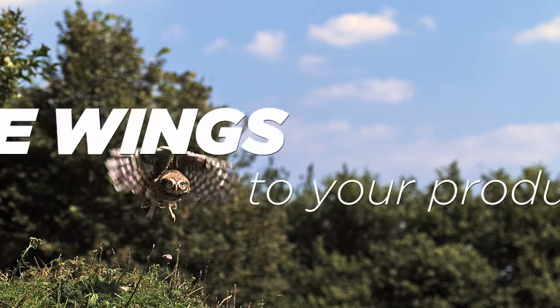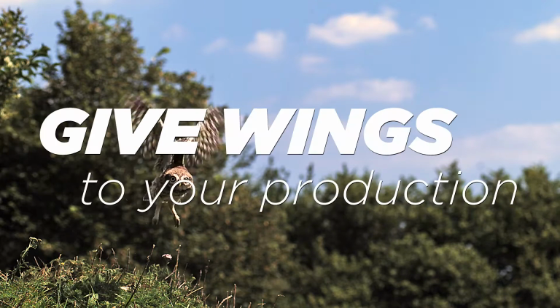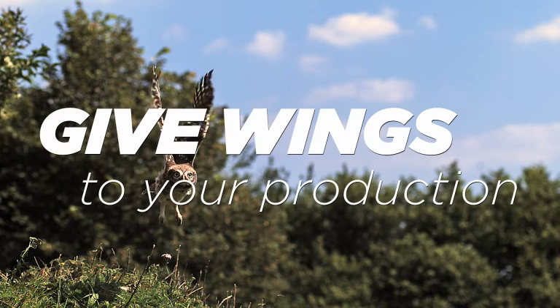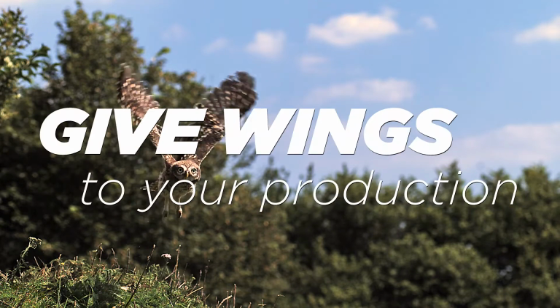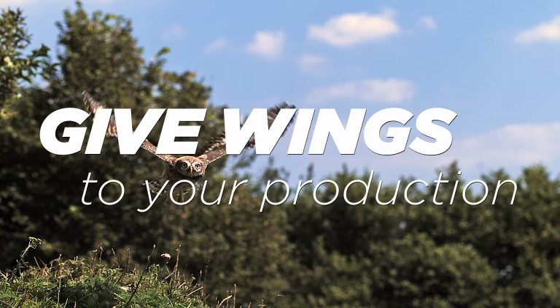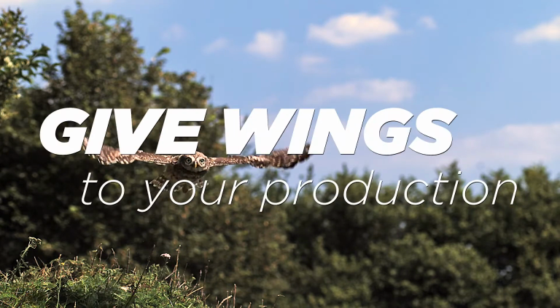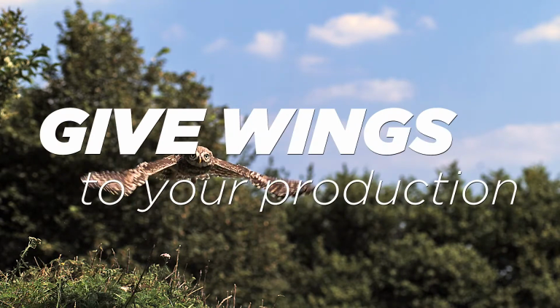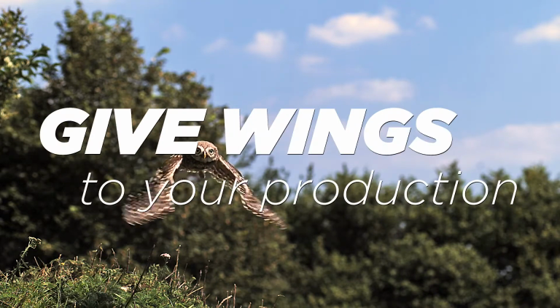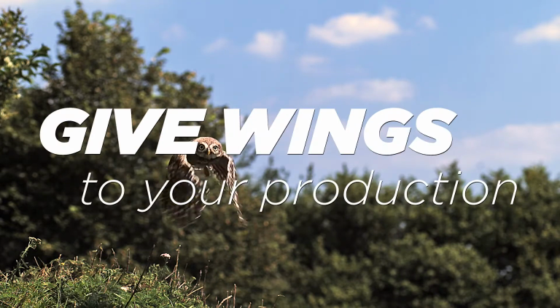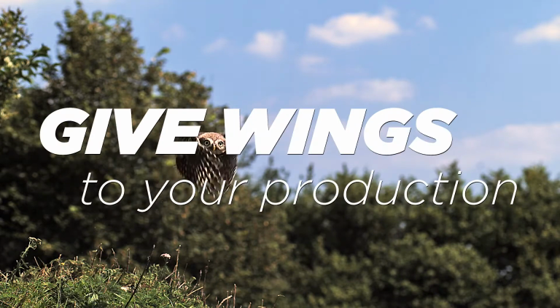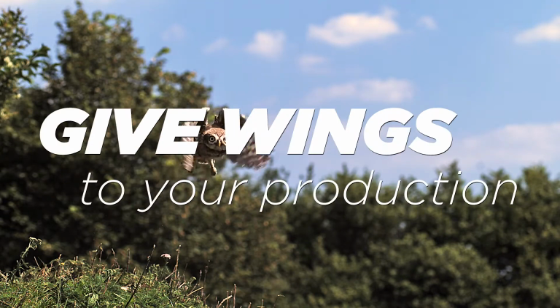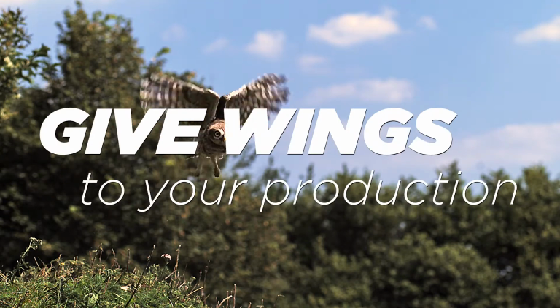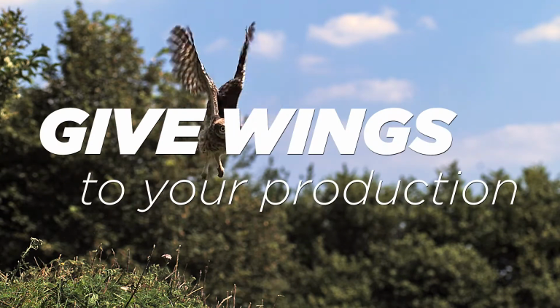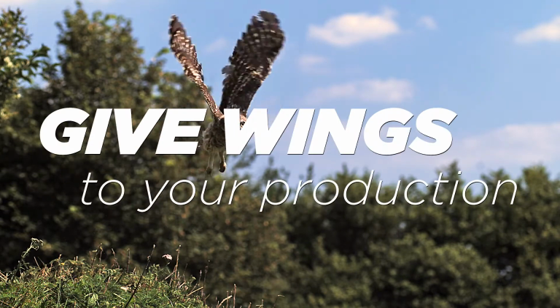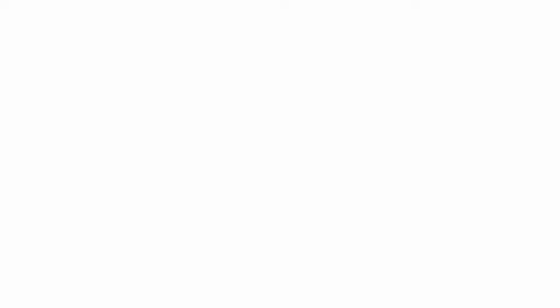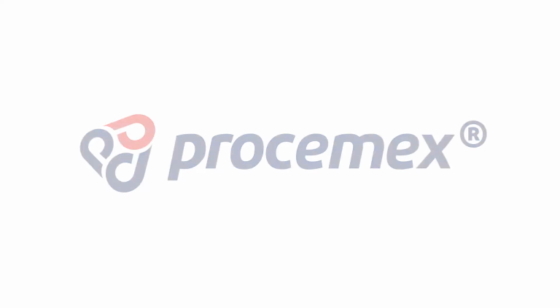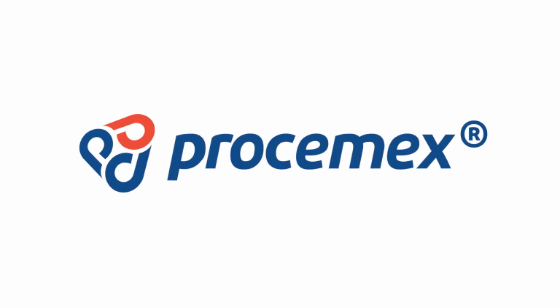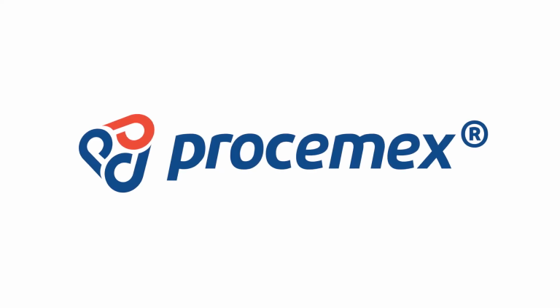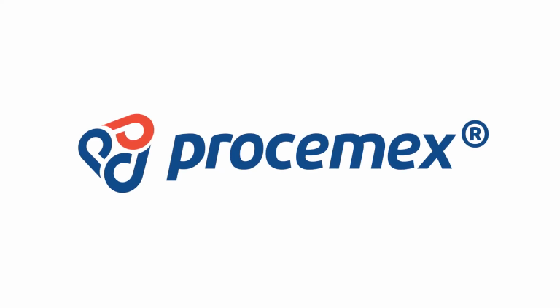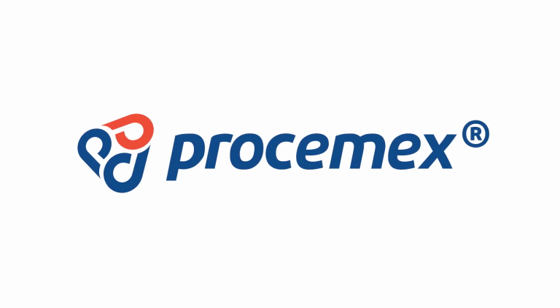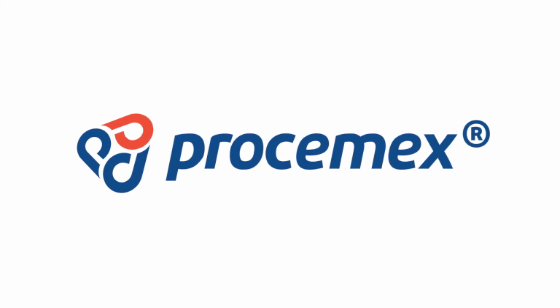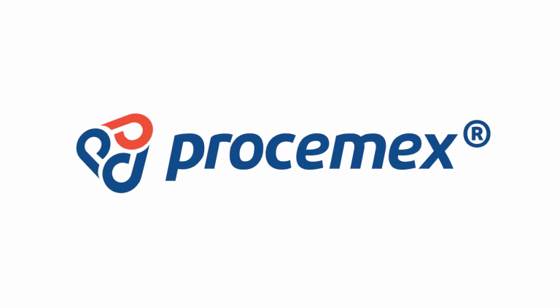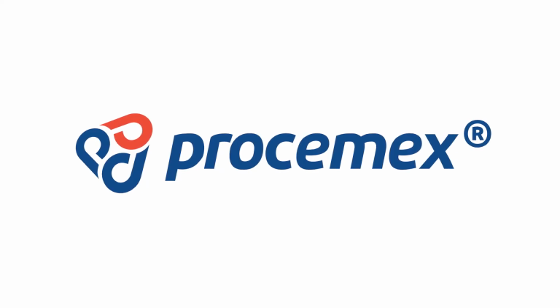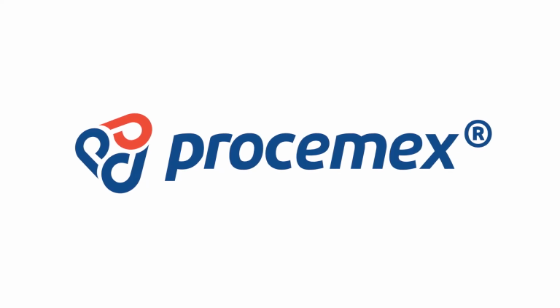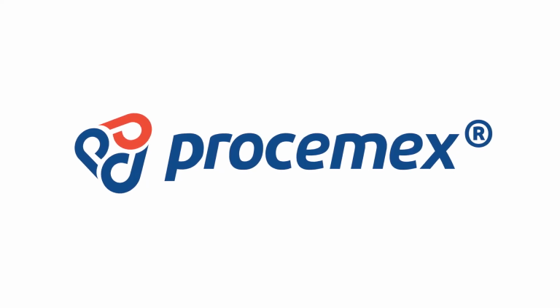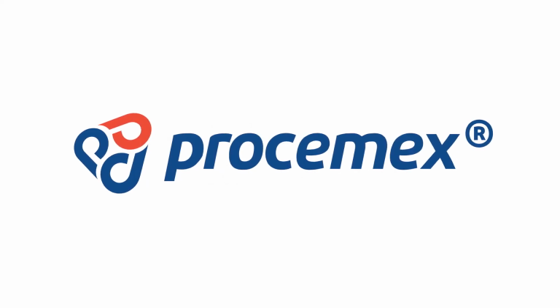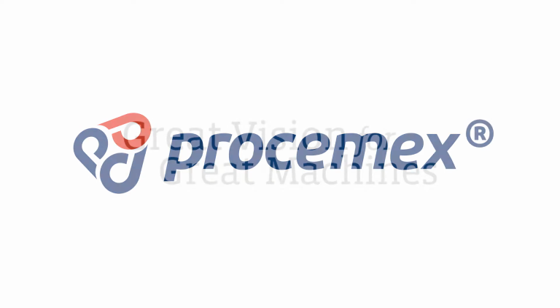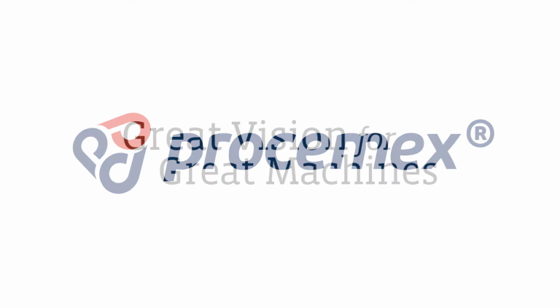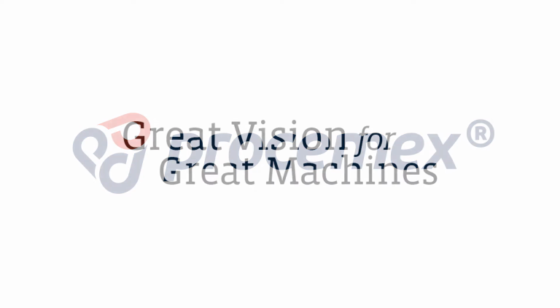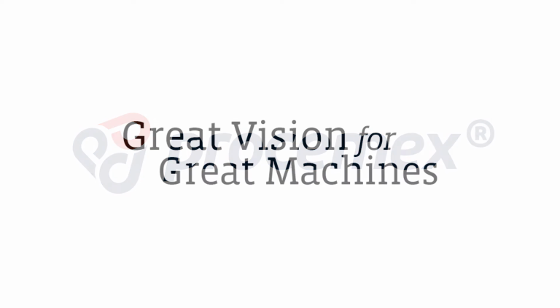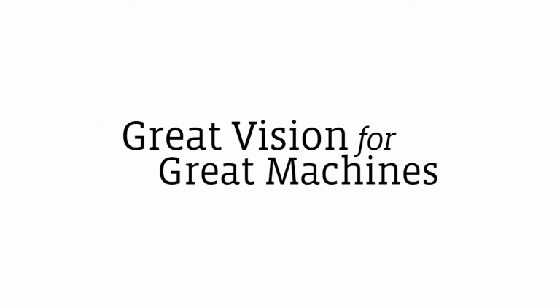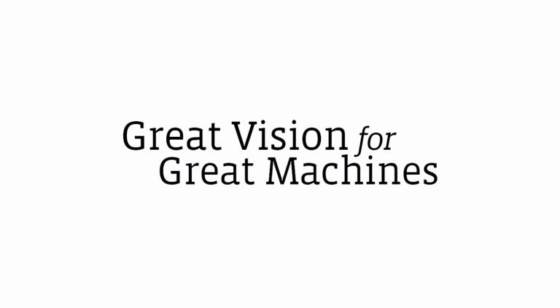Give wings to your production process. Prosim X — great vision for great machines.